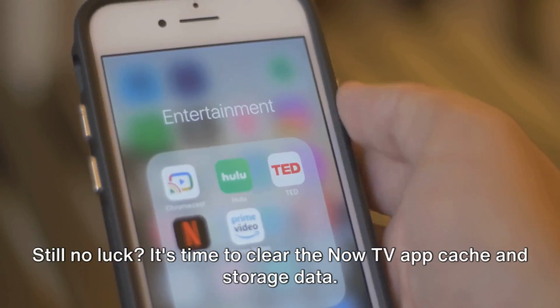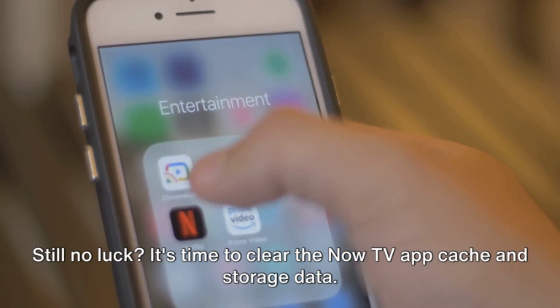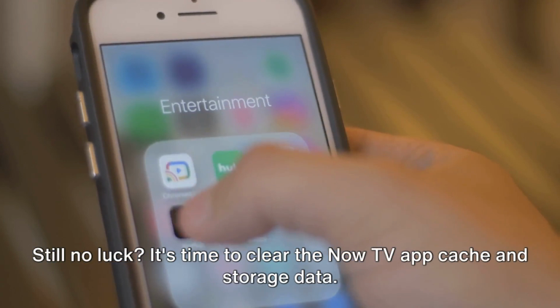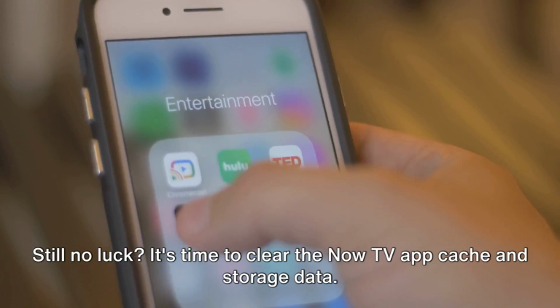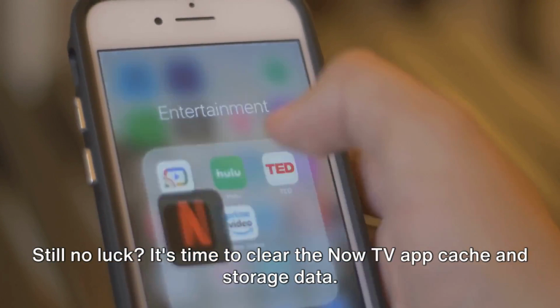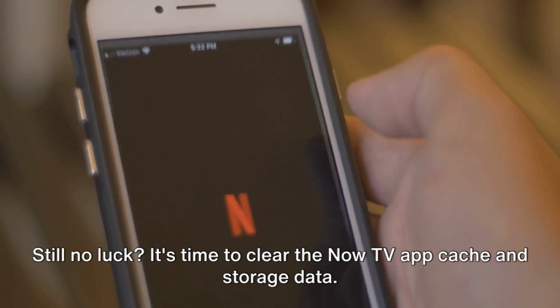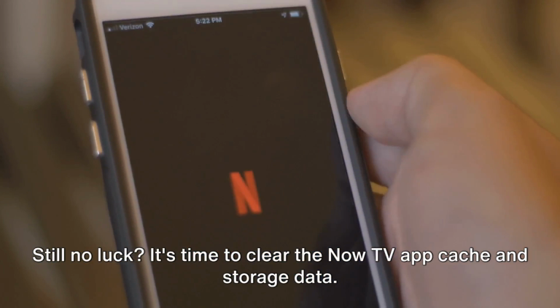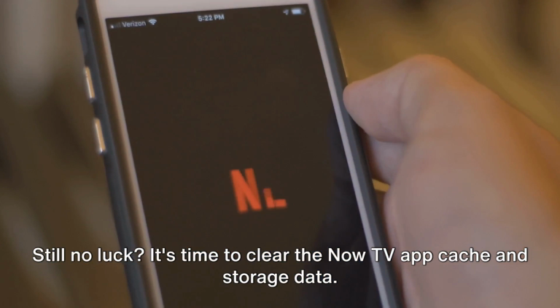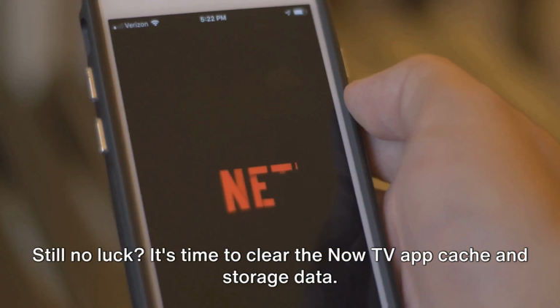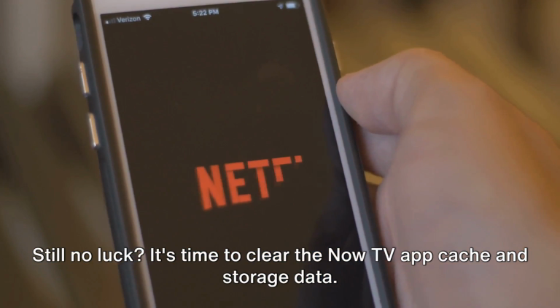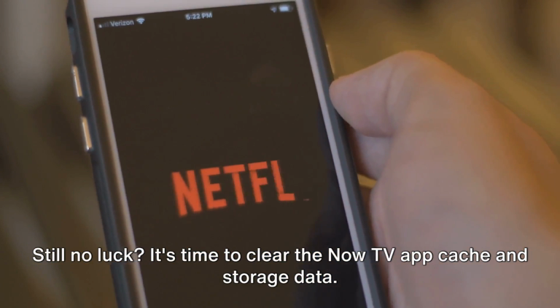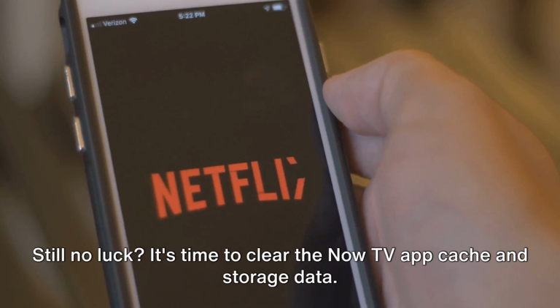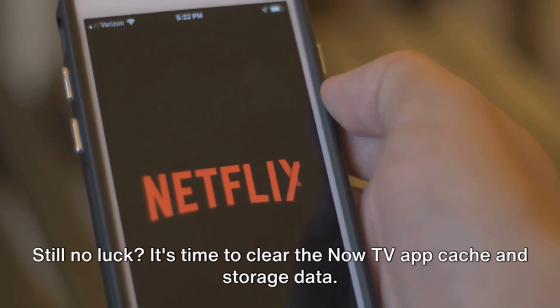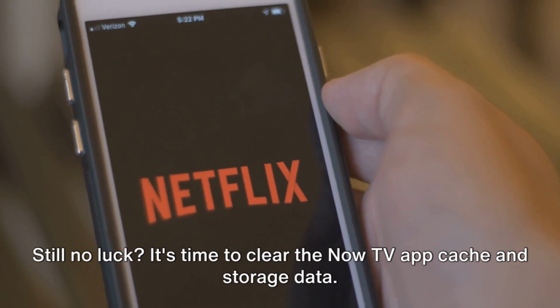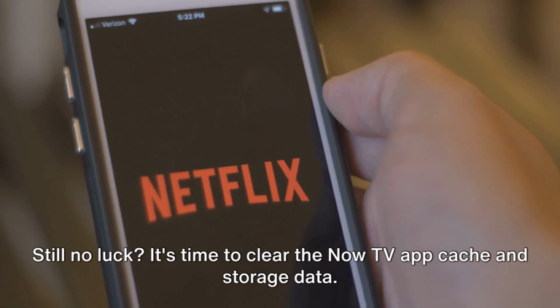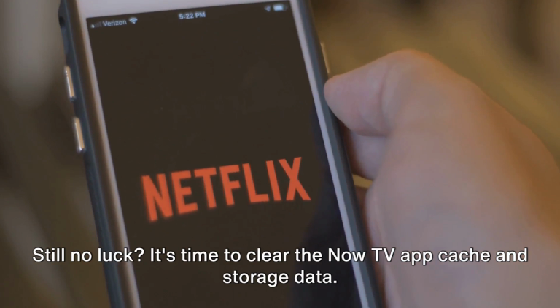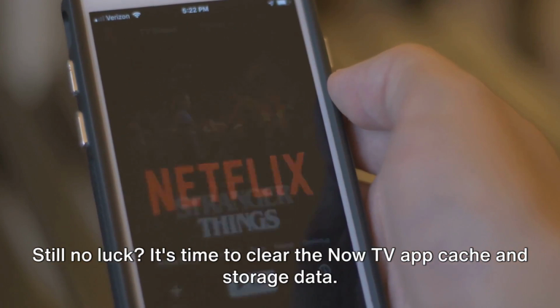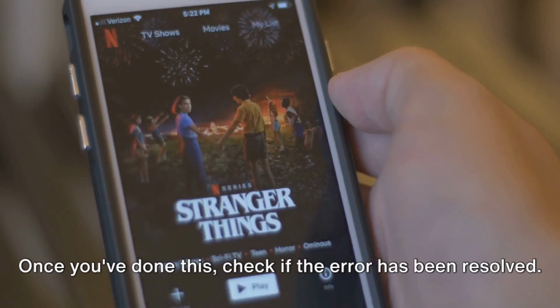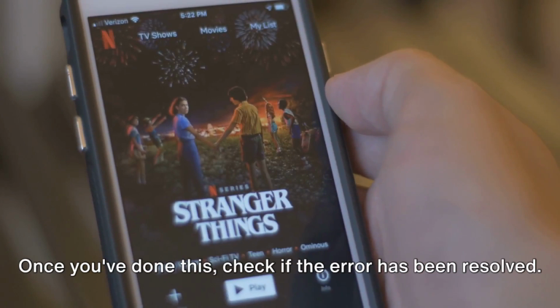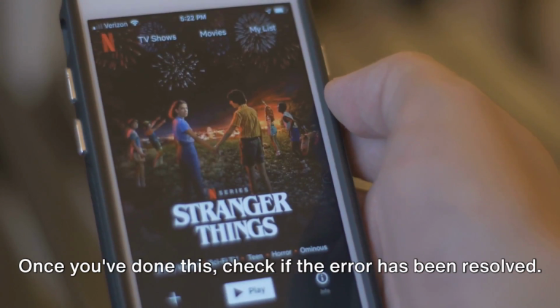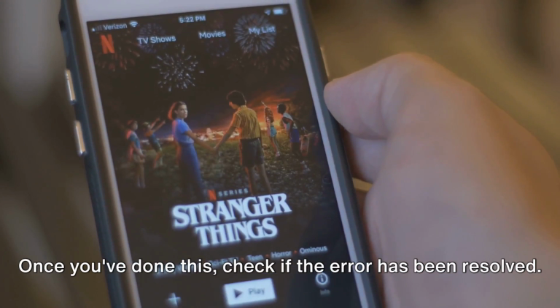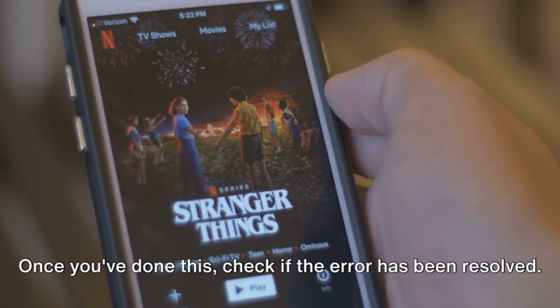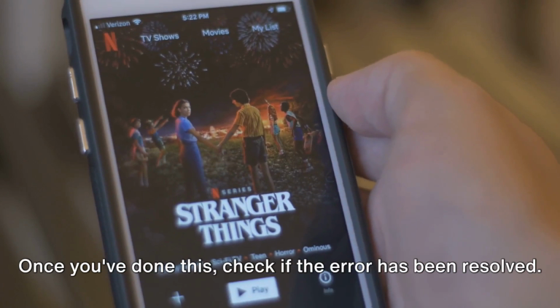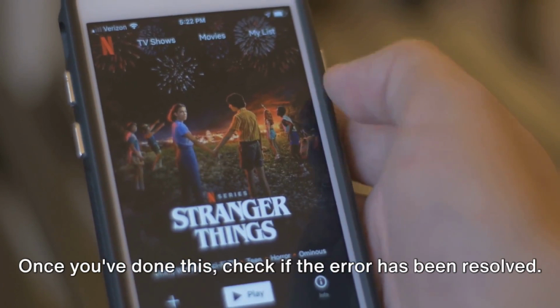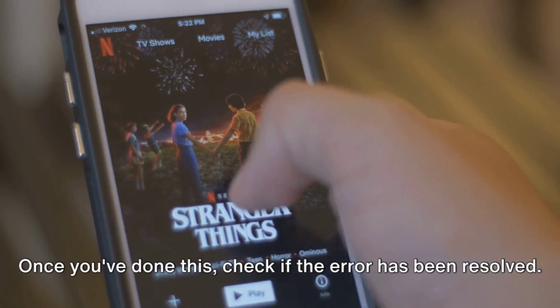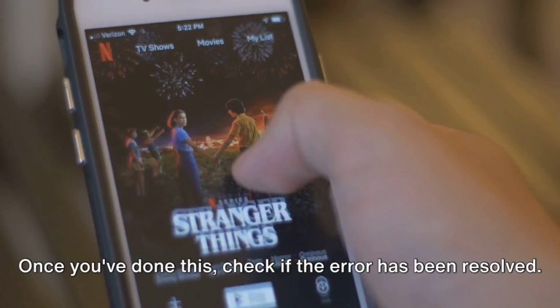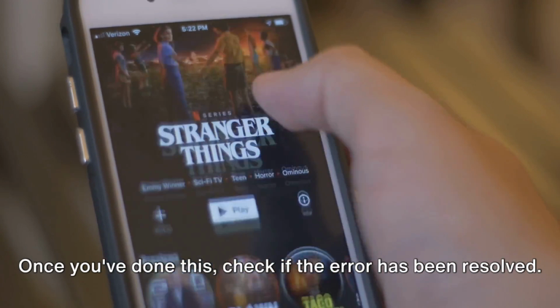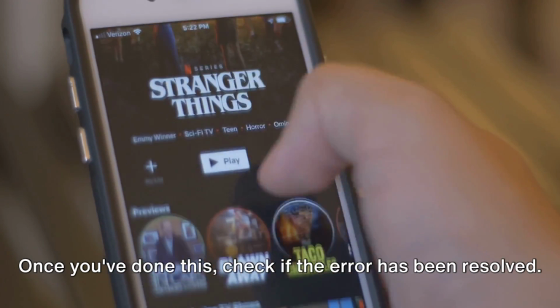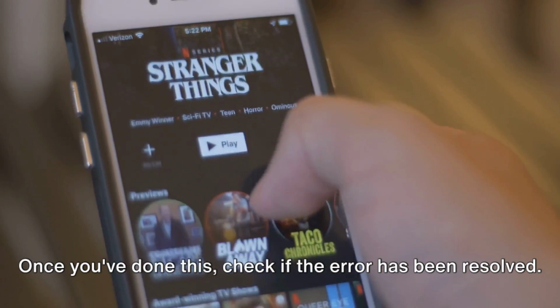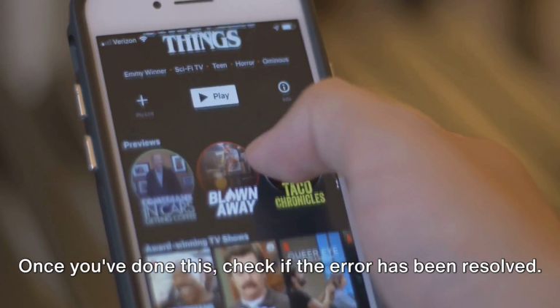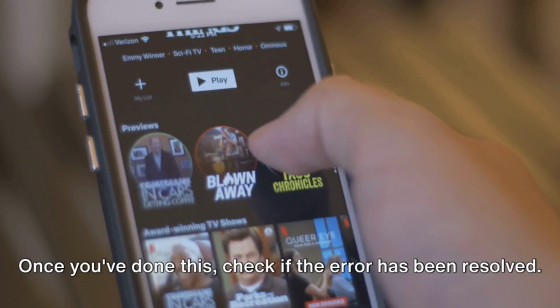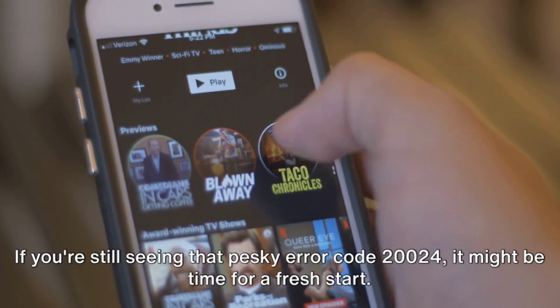Still no luck? It's time to clear the Now TV app cache and storage data. Once you've done this, check if the error has been resolved.